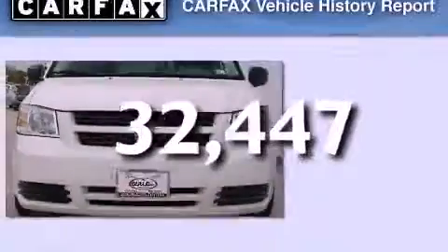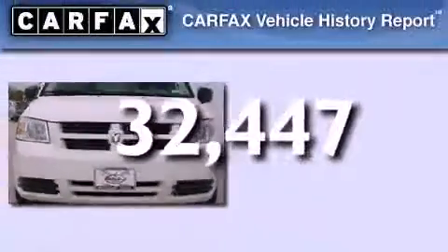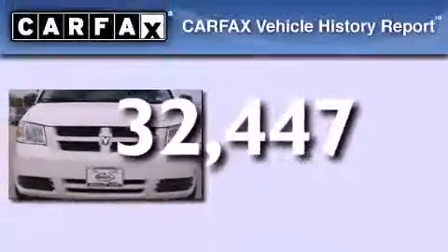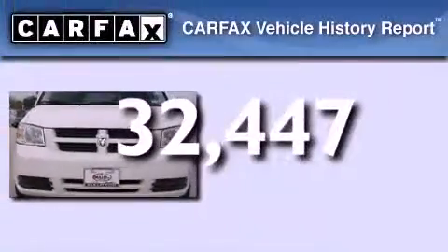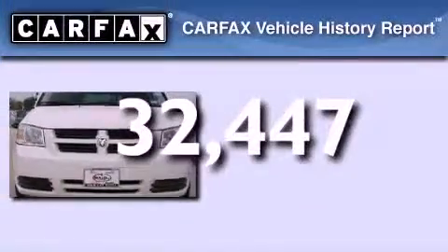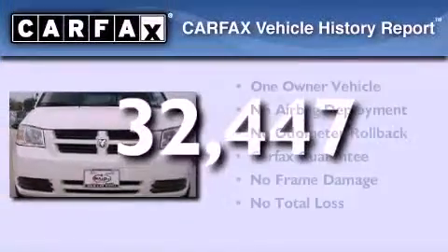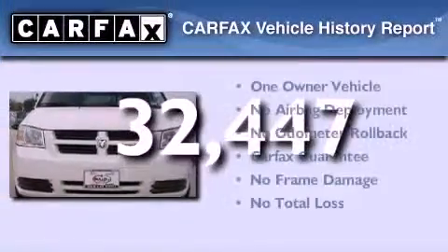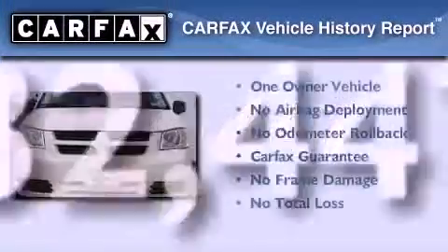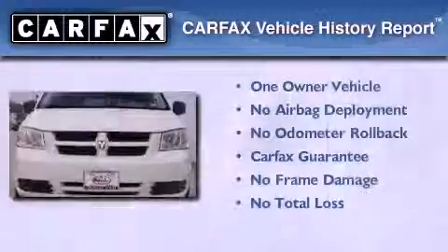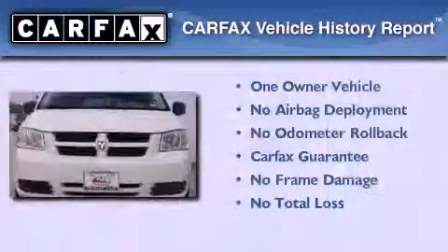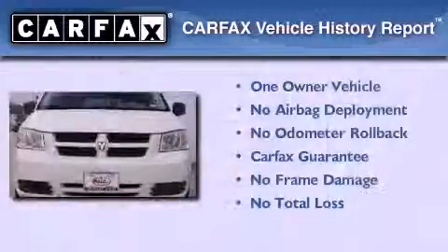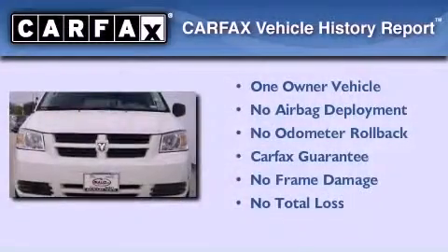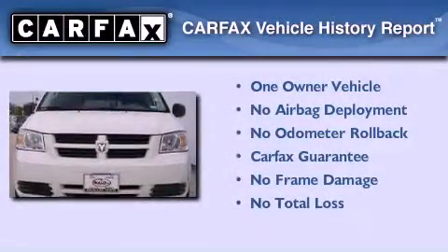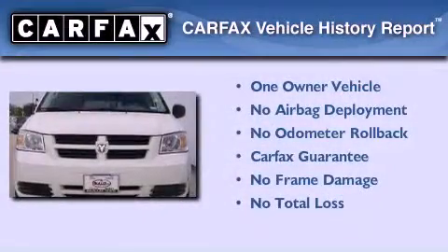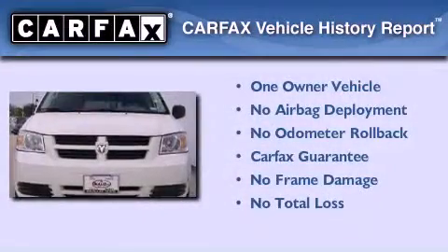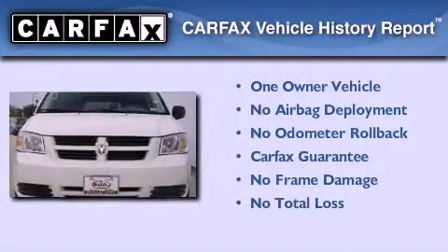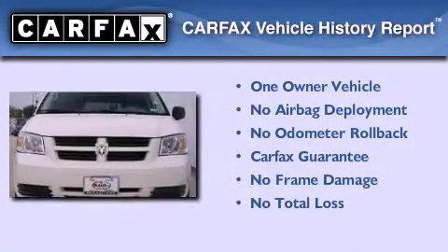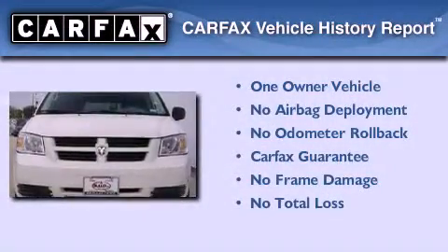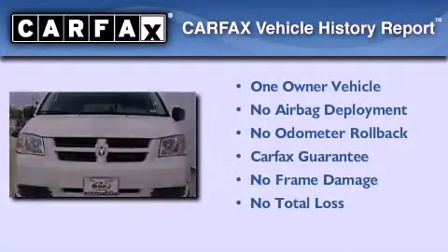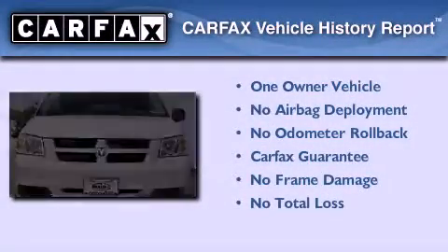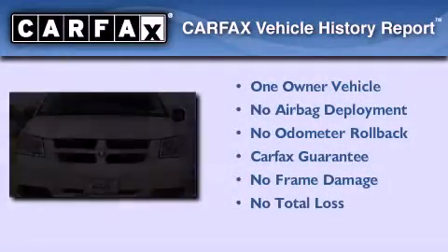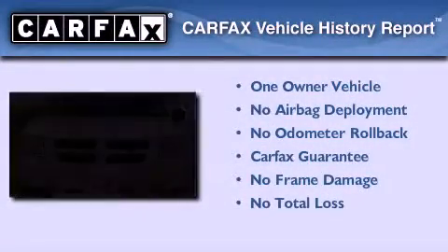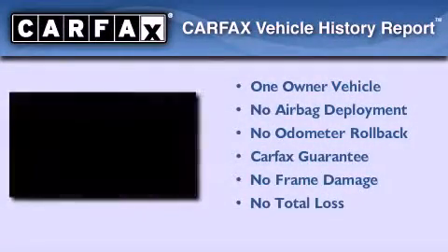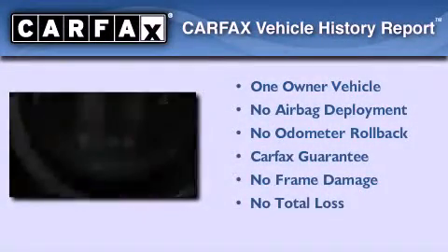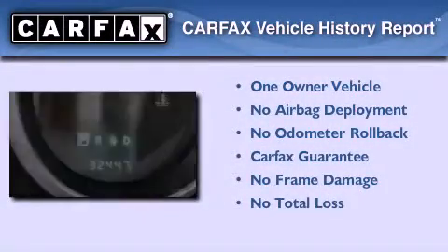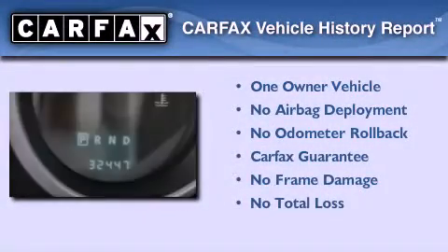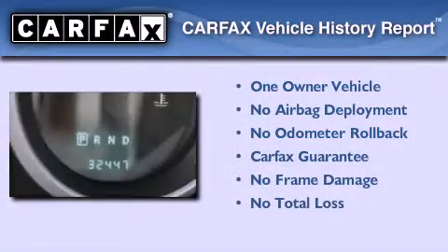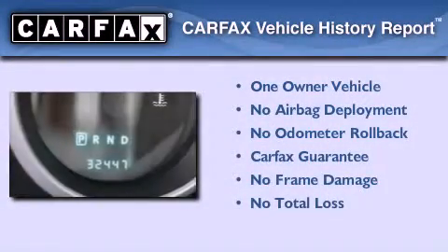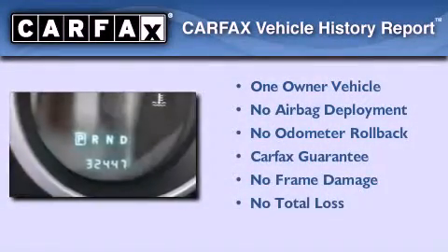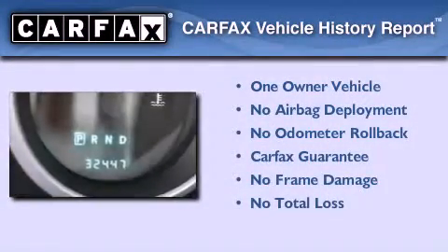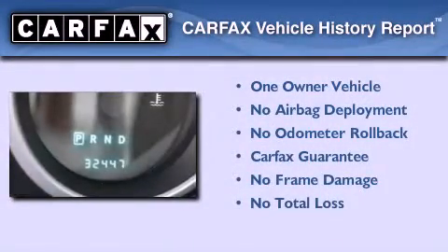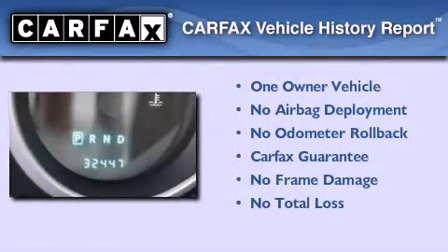This vehicle has less than 33,000 miles. This Dodge has had only one owner and it qualifies for the Carfax buyback guarantee.